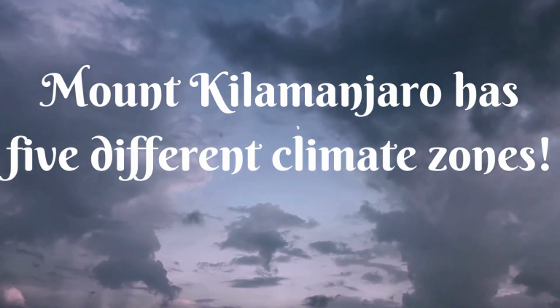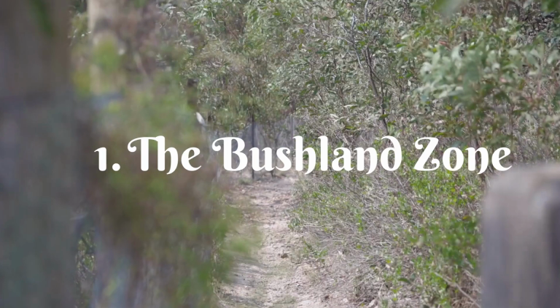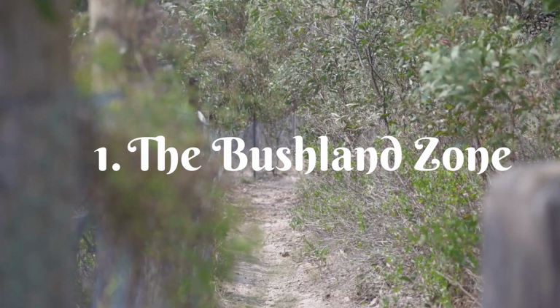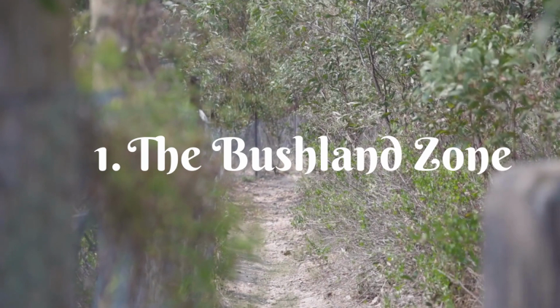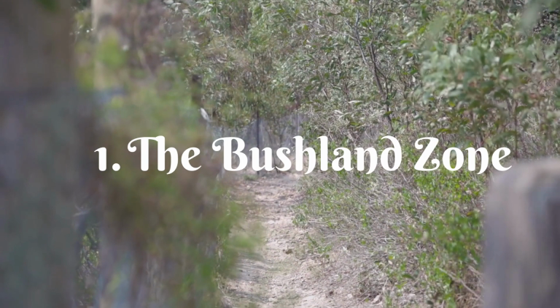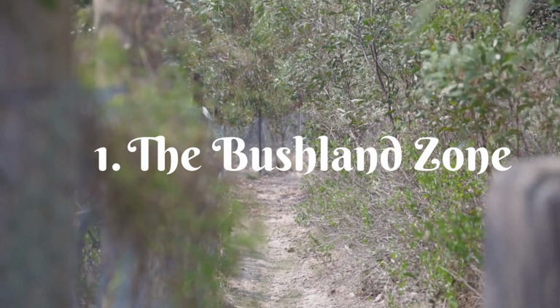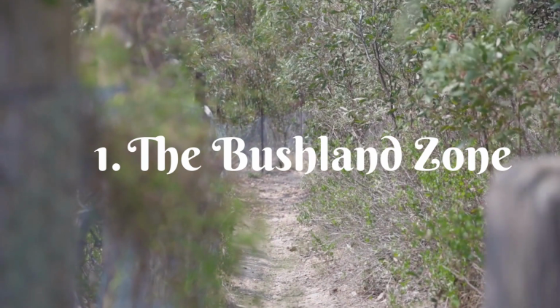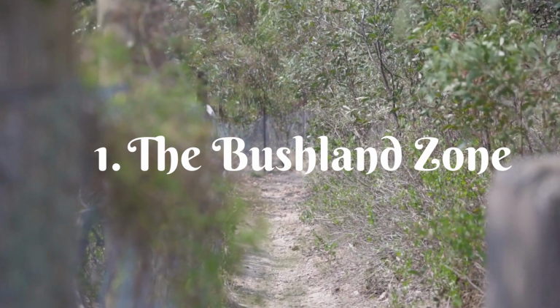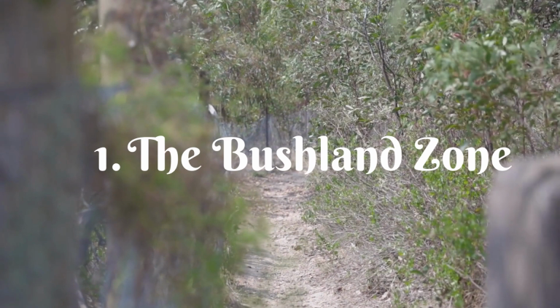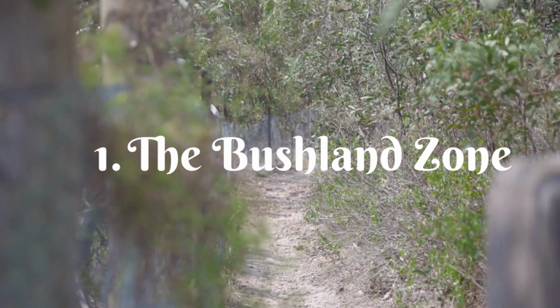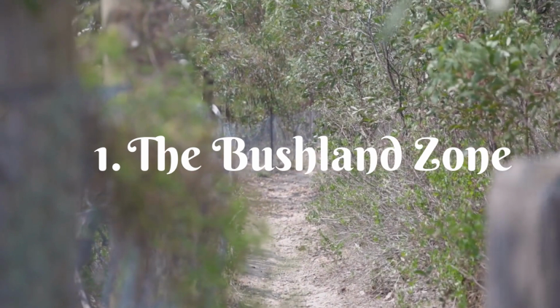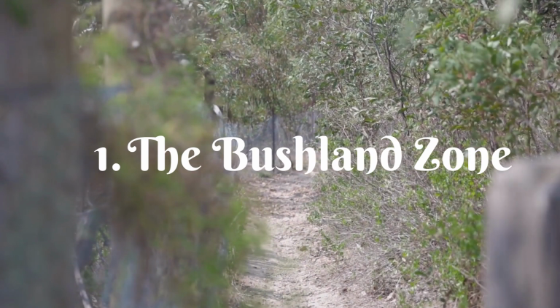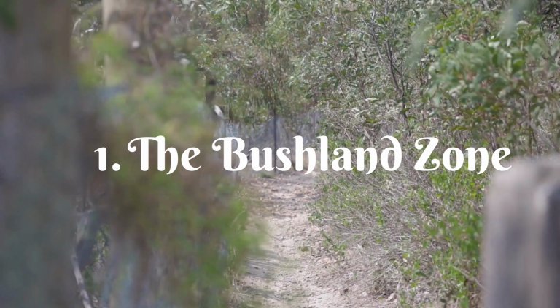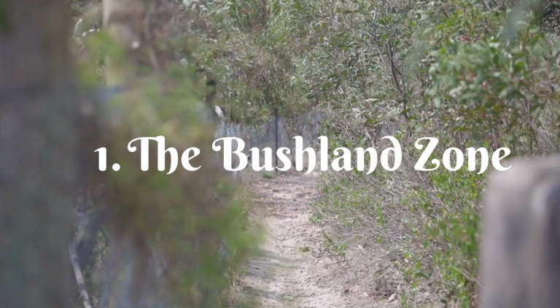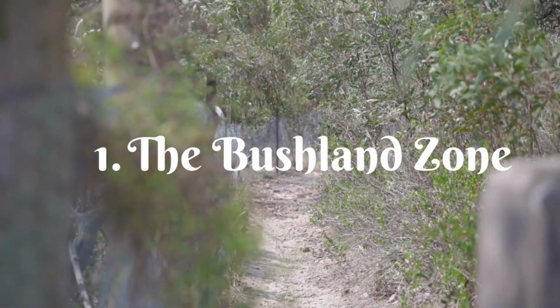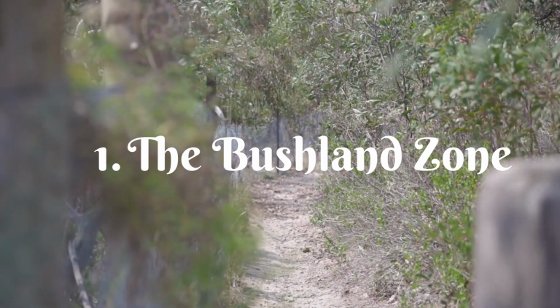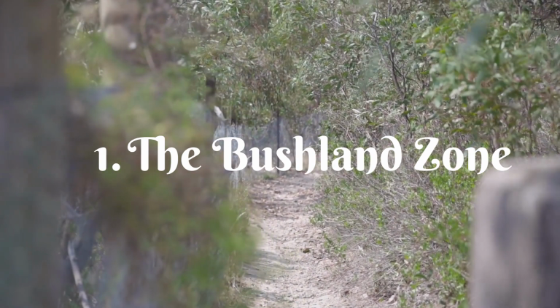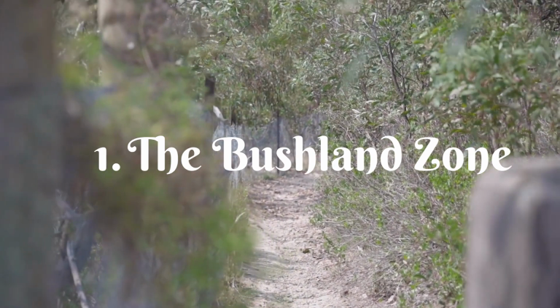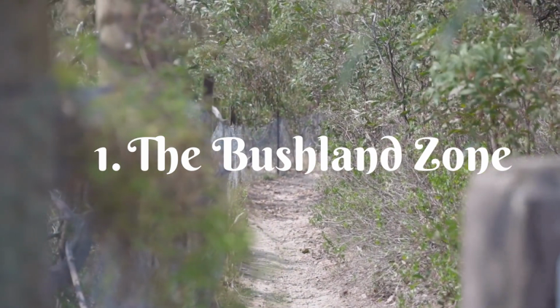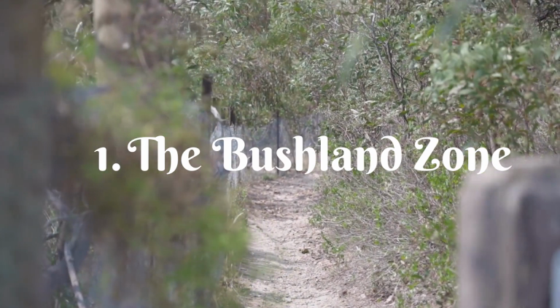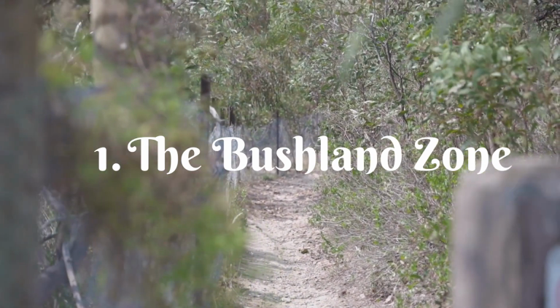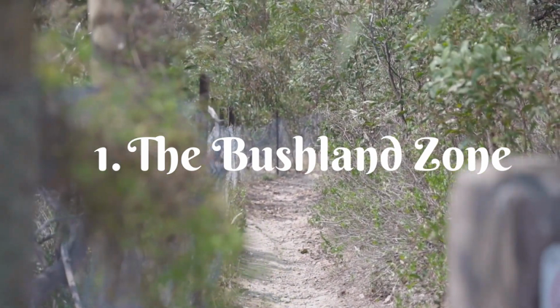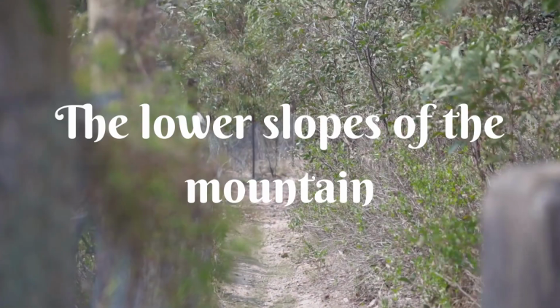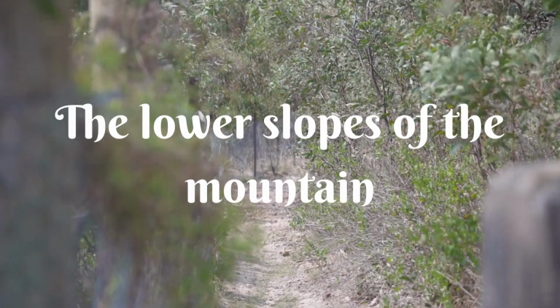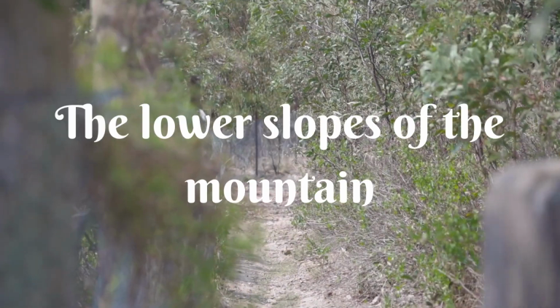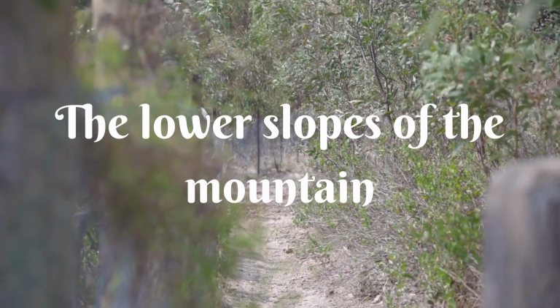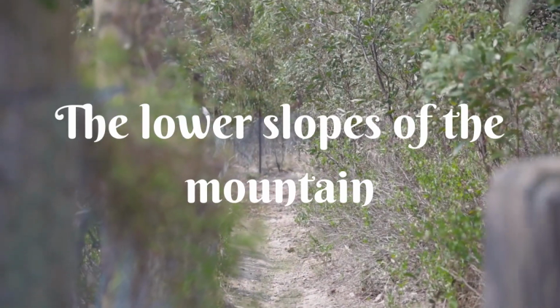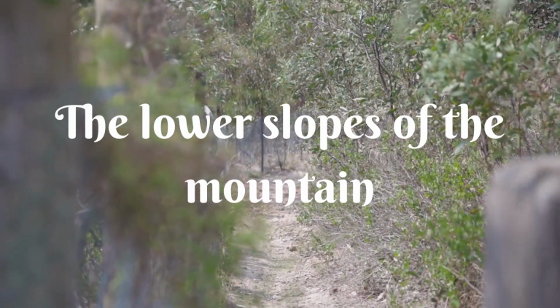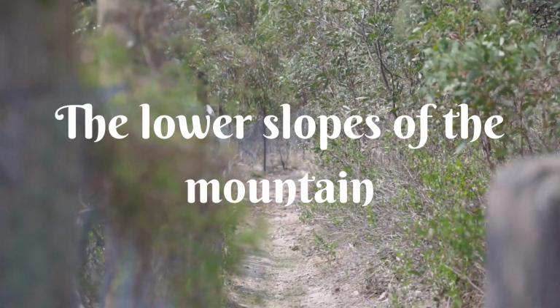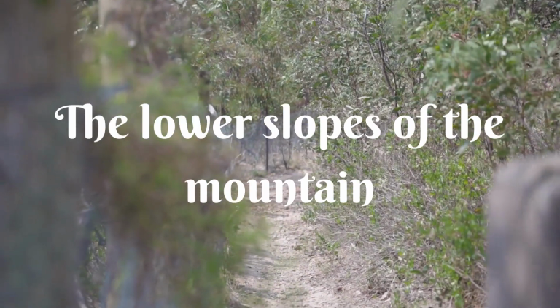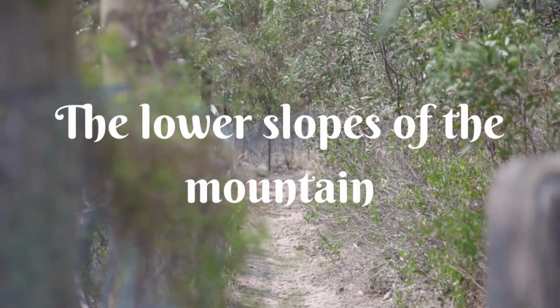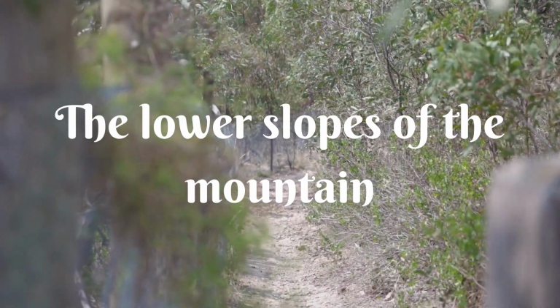One, the bushland zone. This covers the lower slopes of the mountain.